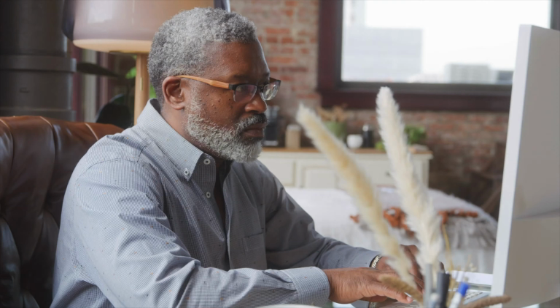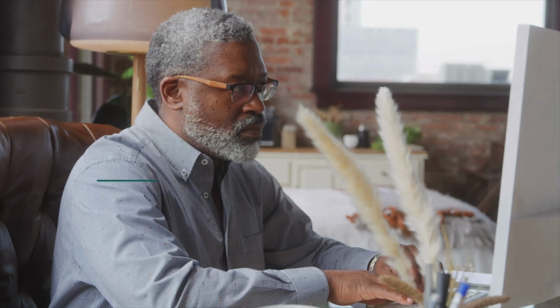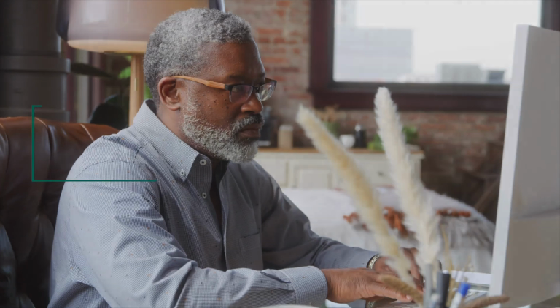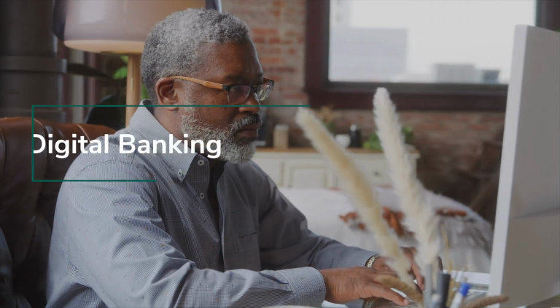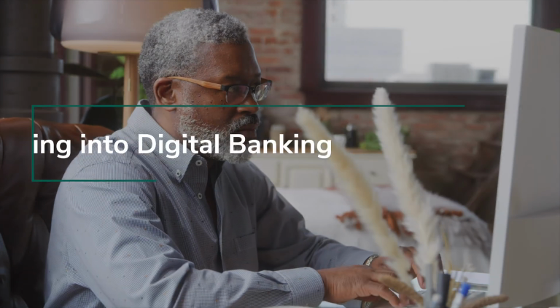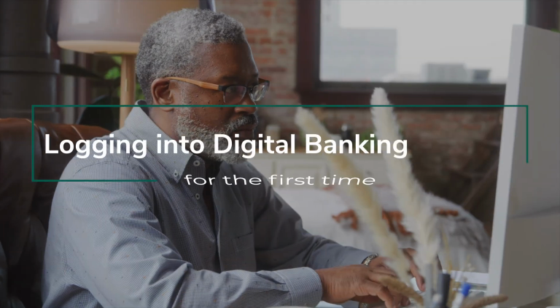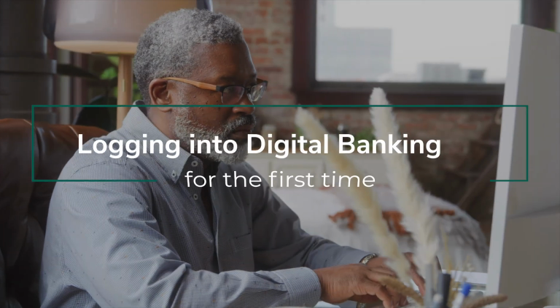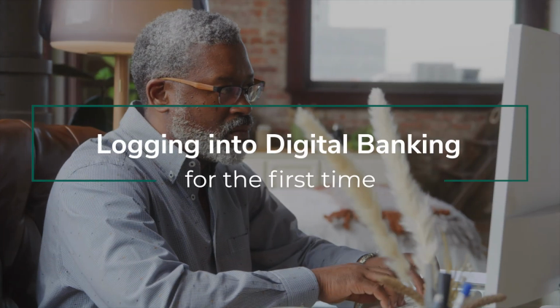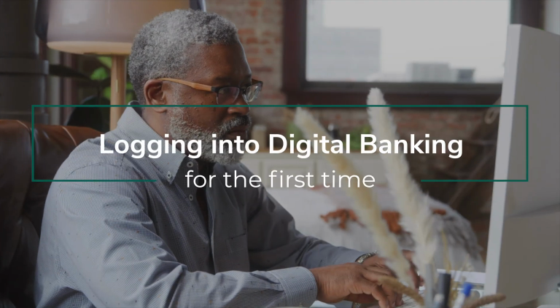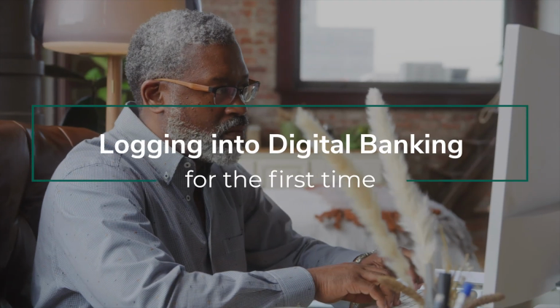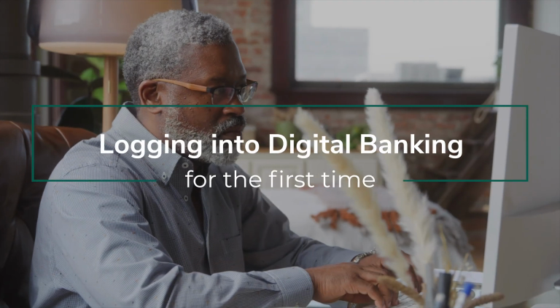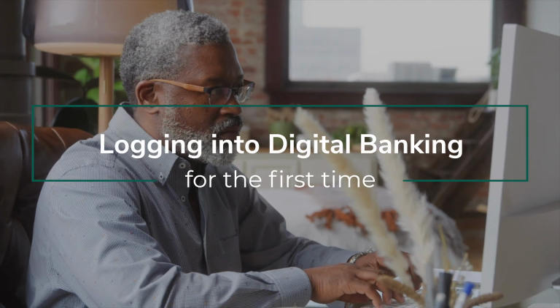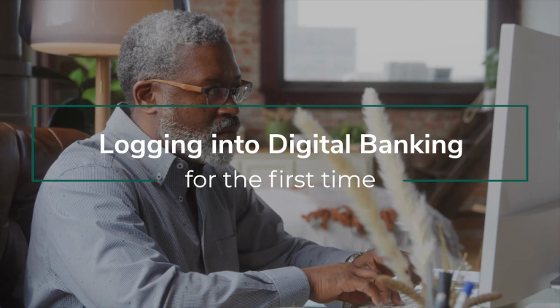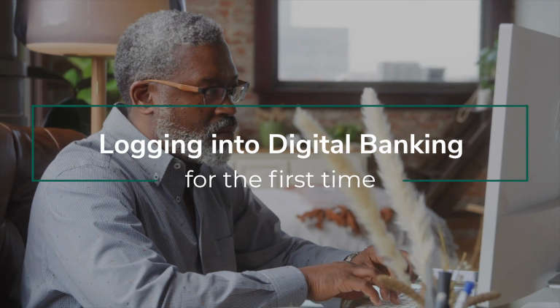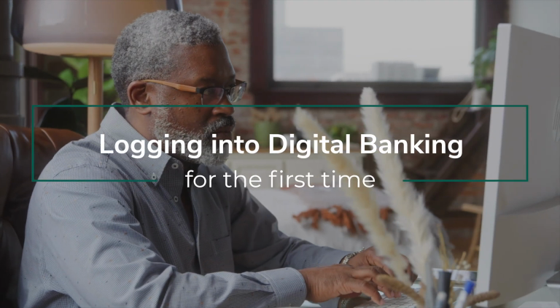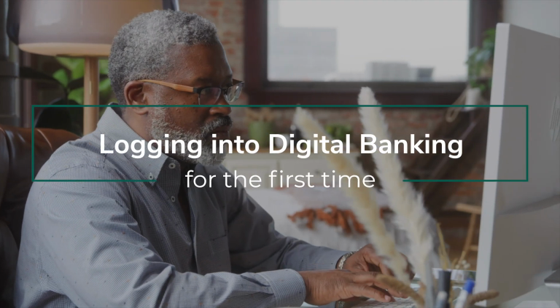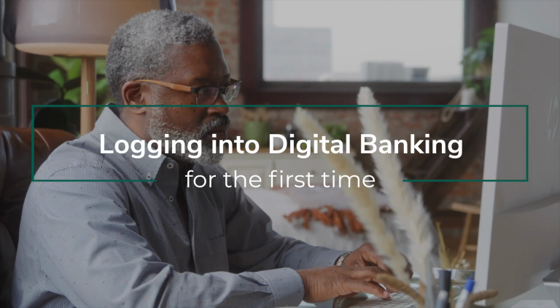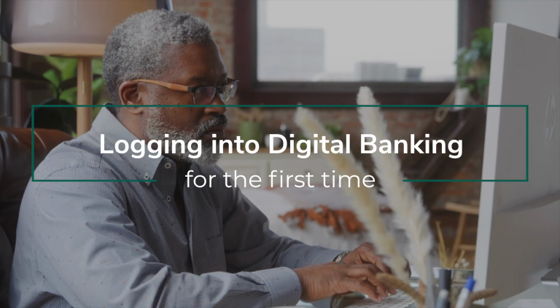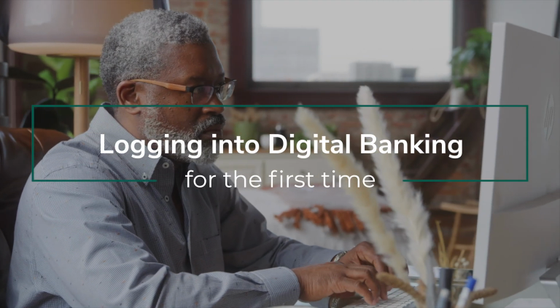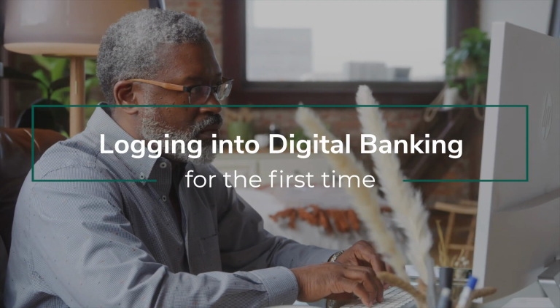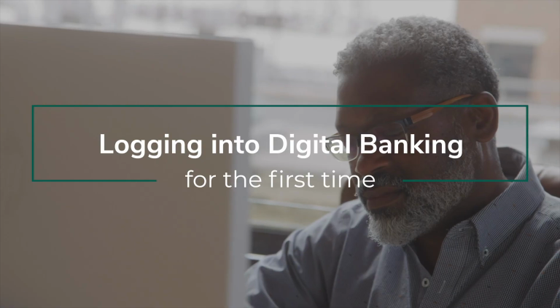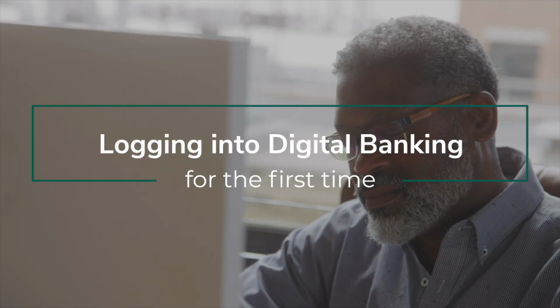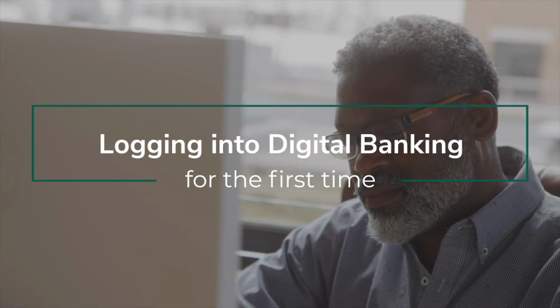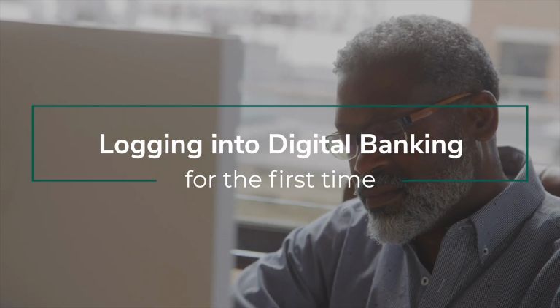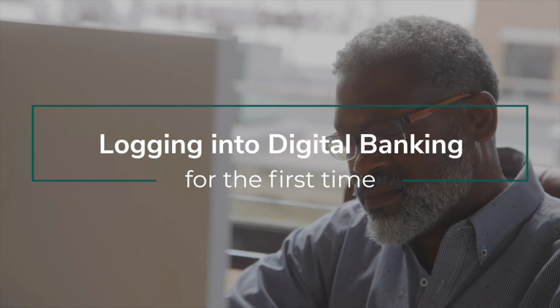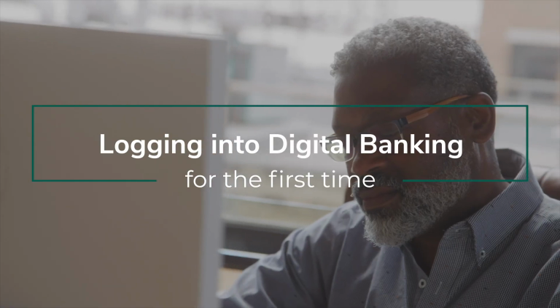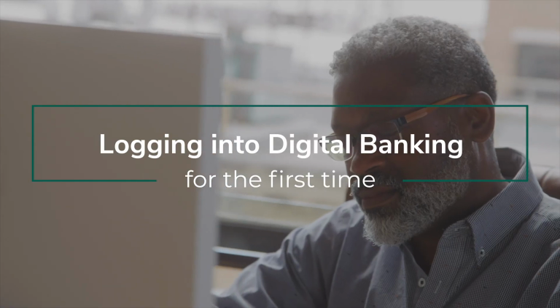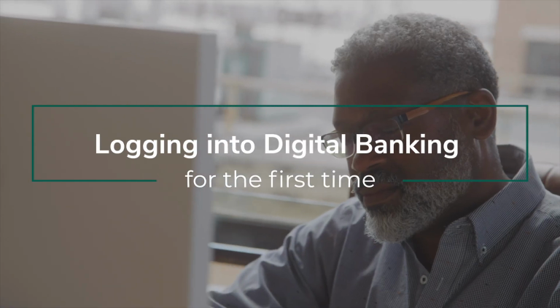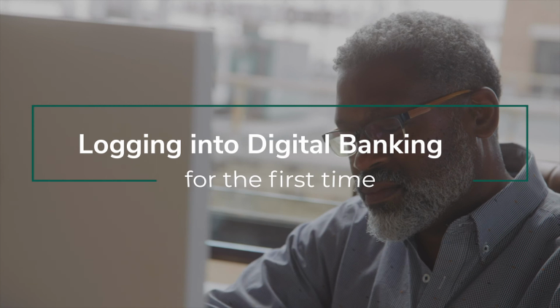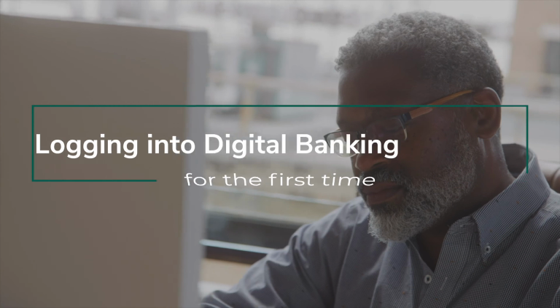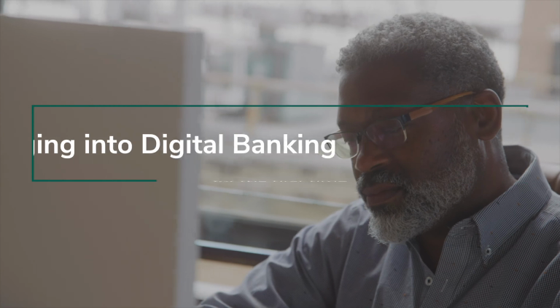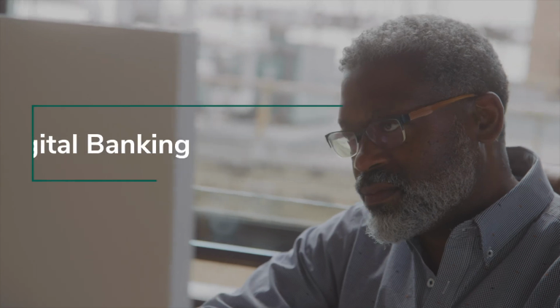Welcome to your new digital banking experience. In this video, we'll show you how to log in for the first time.